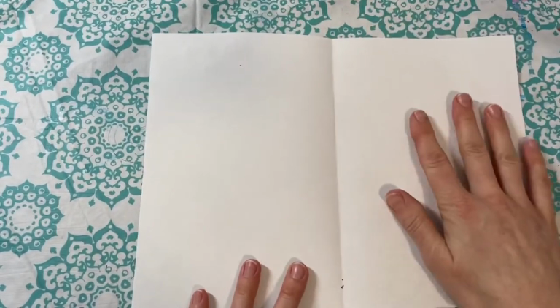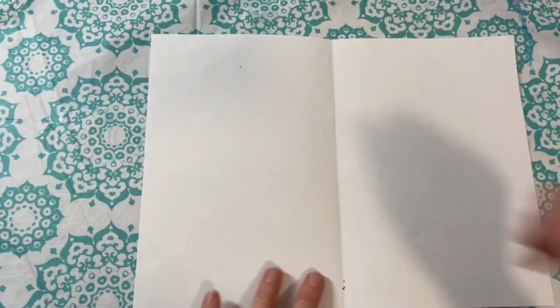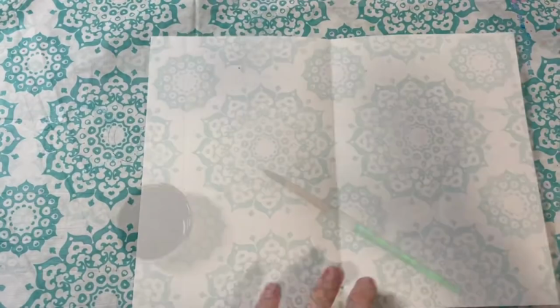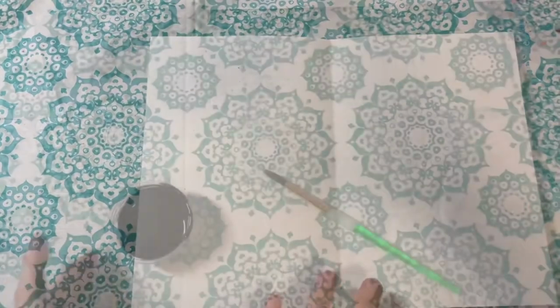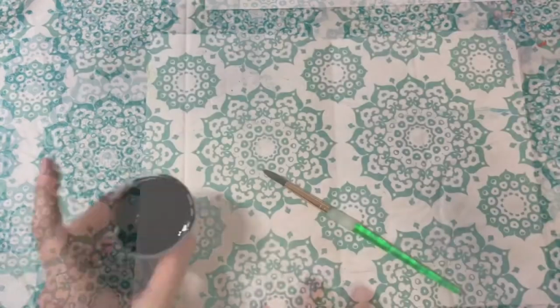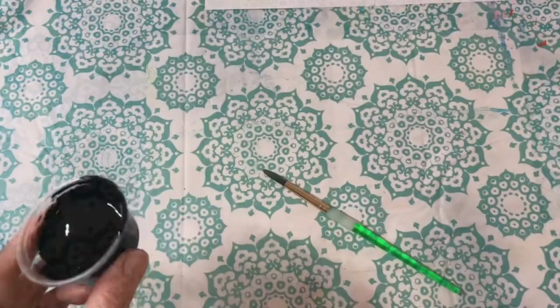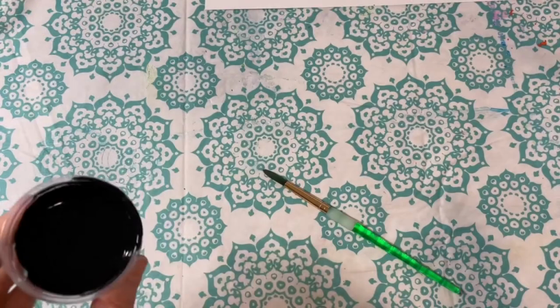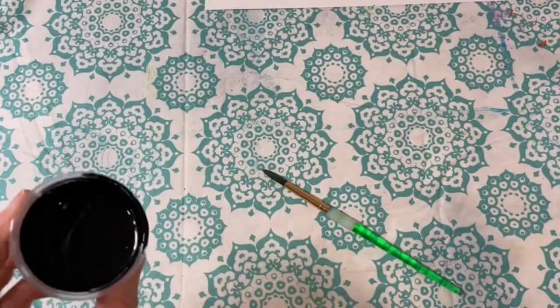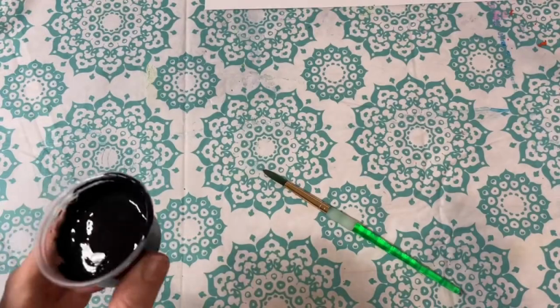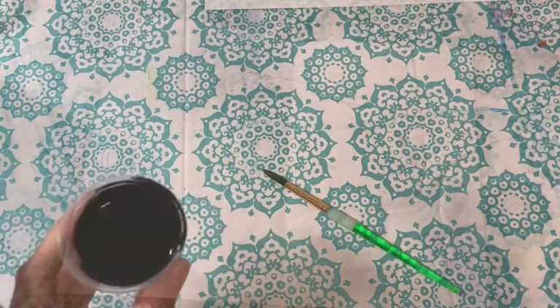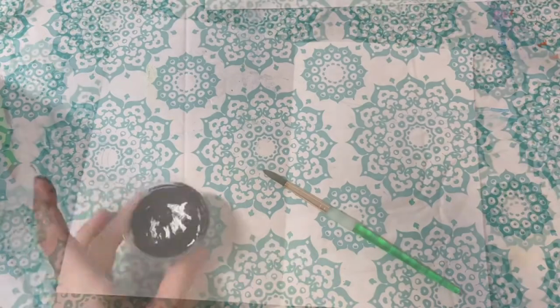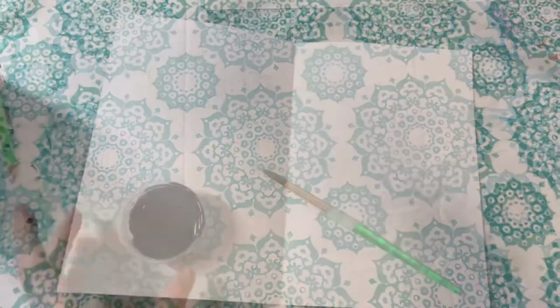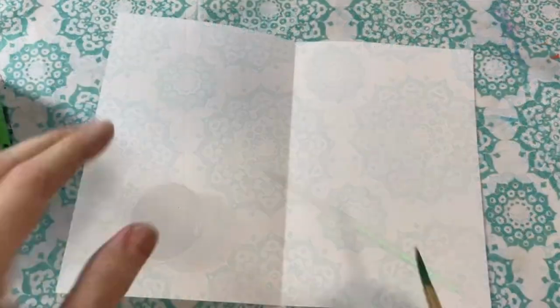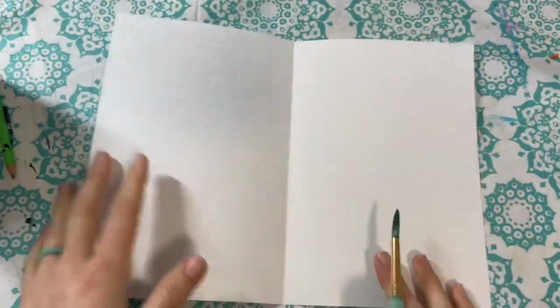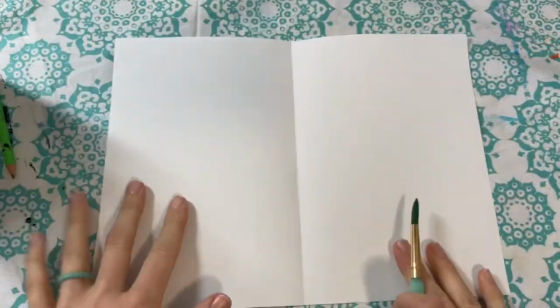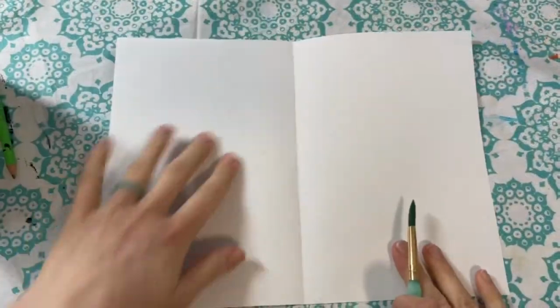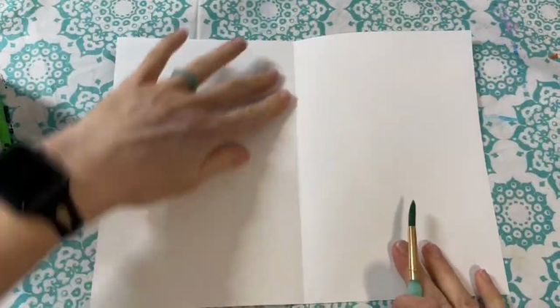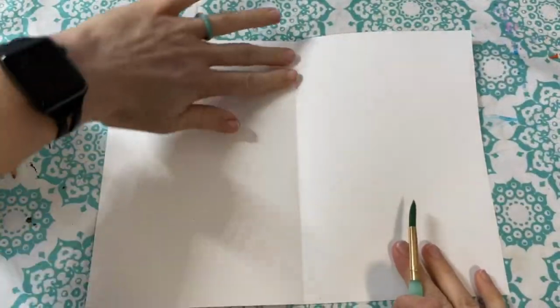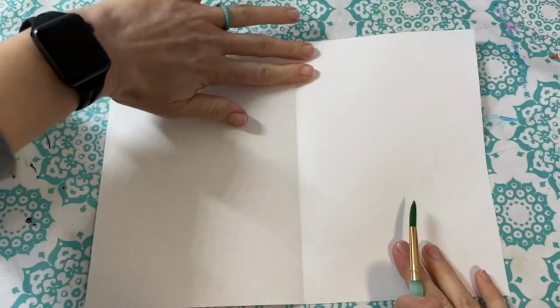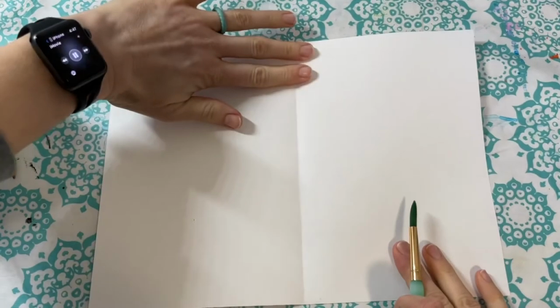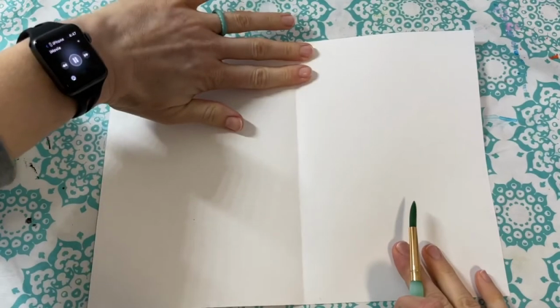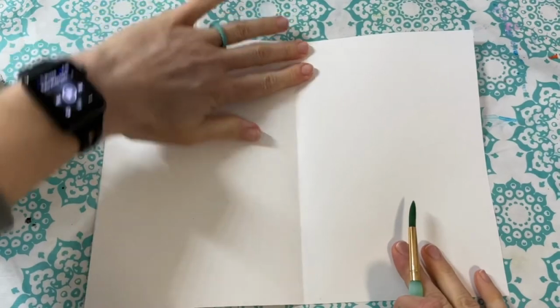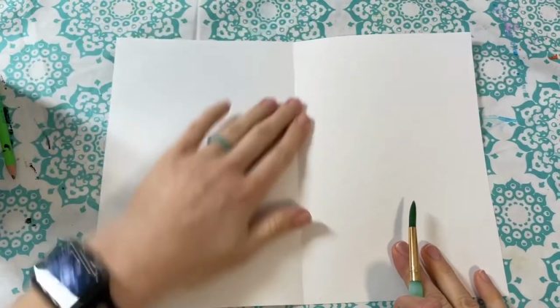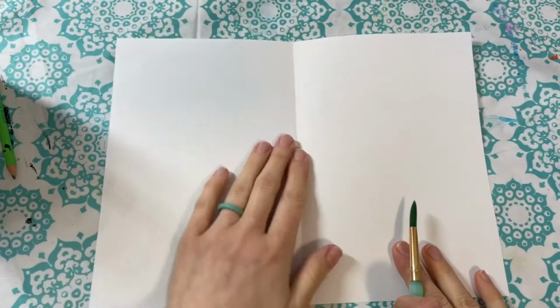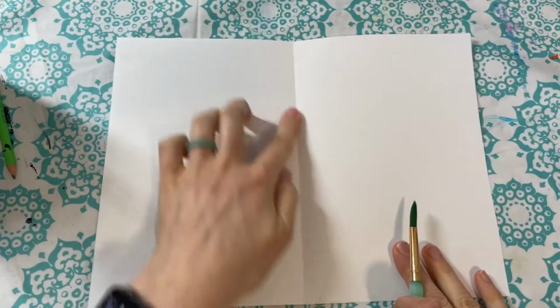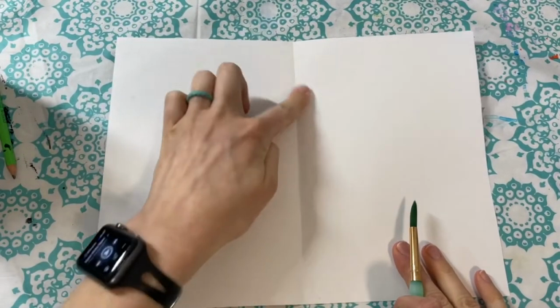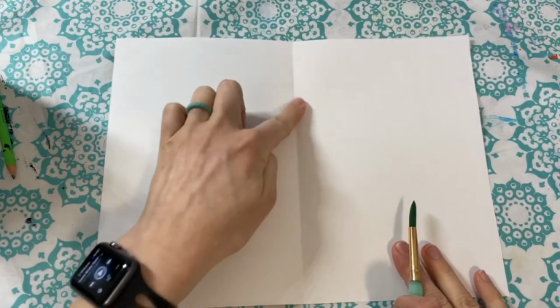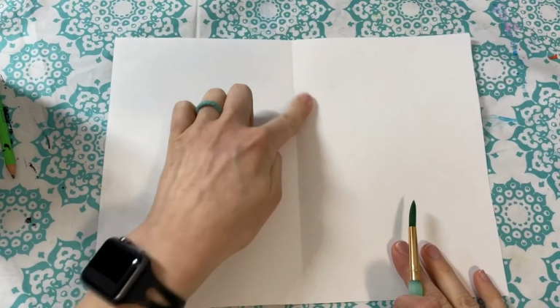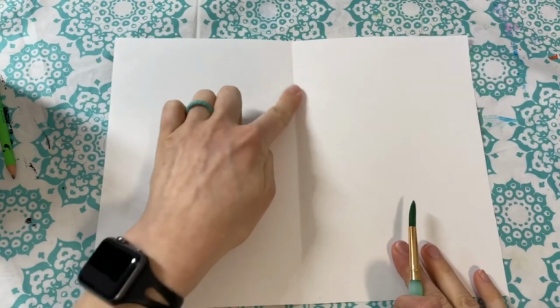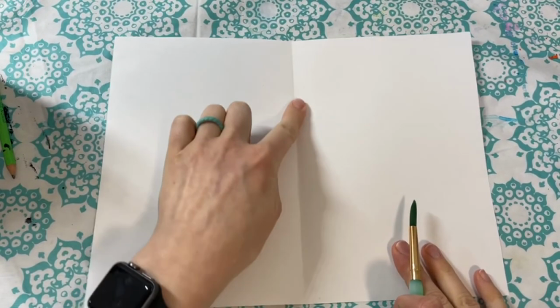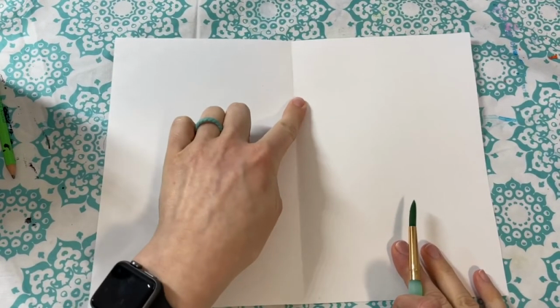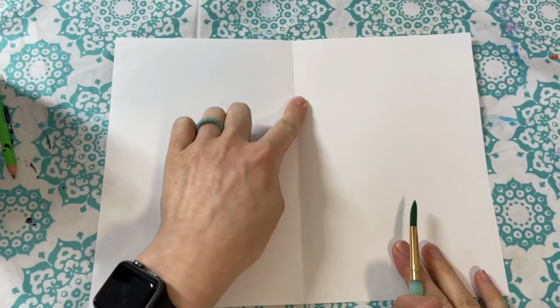The paint you're using has been watered down, so be careful when you're painting with it because it might be a little bit more drippy than you expect.